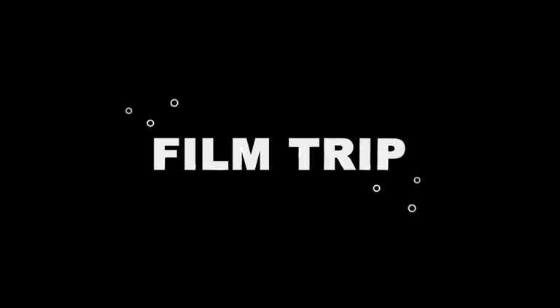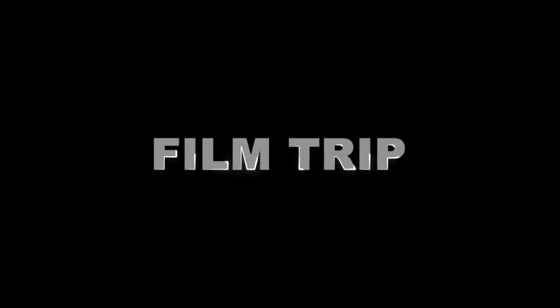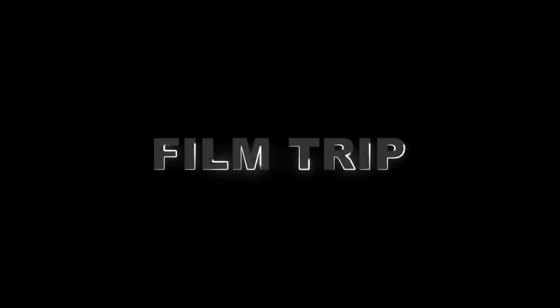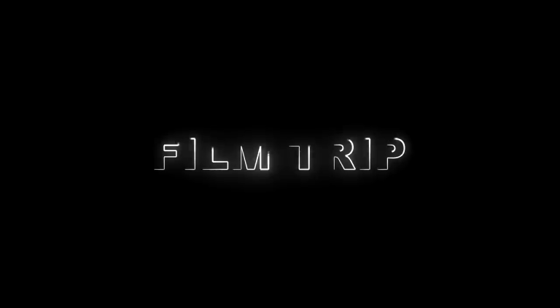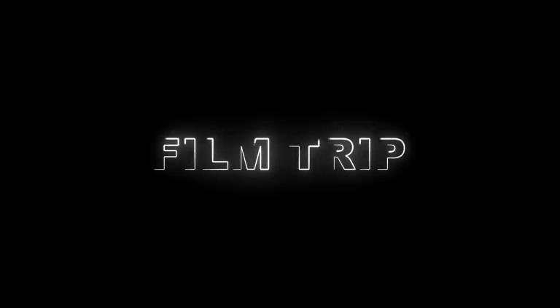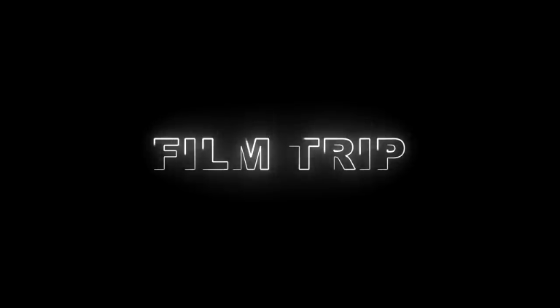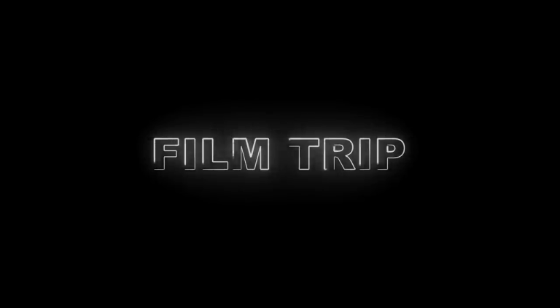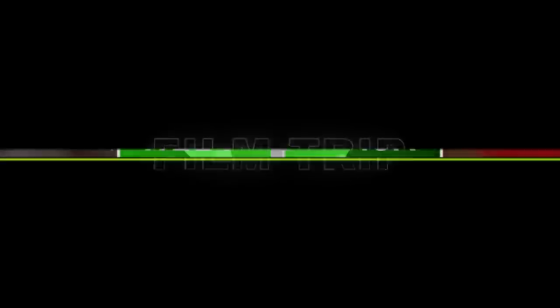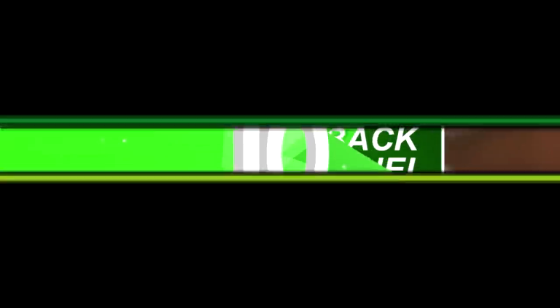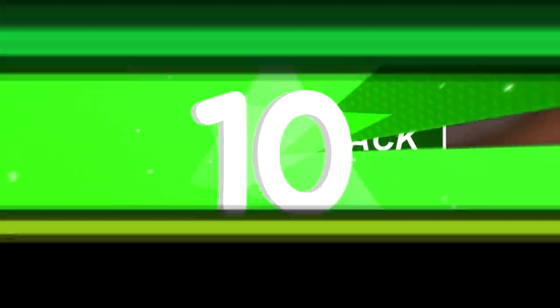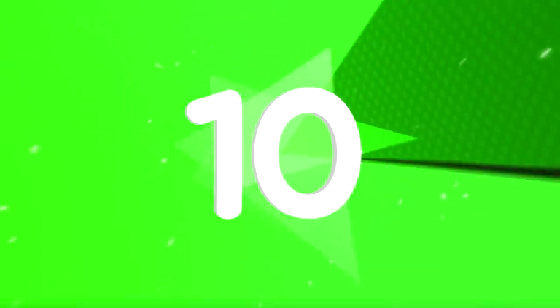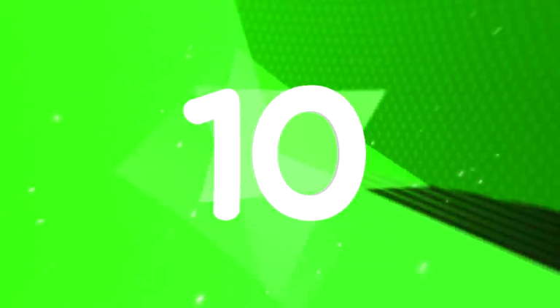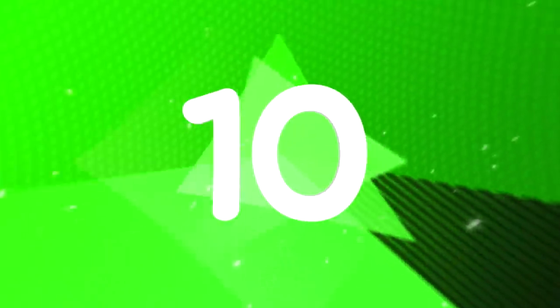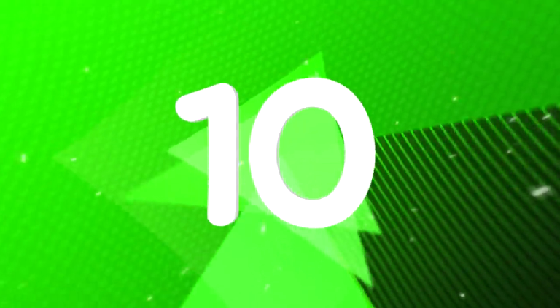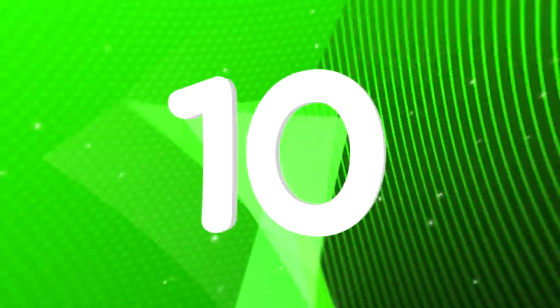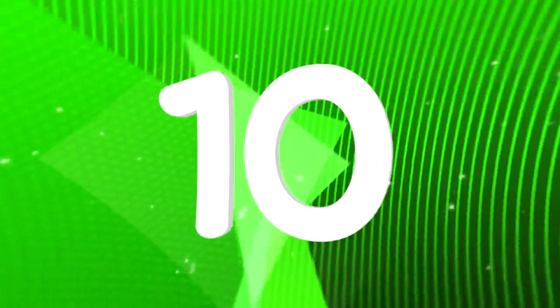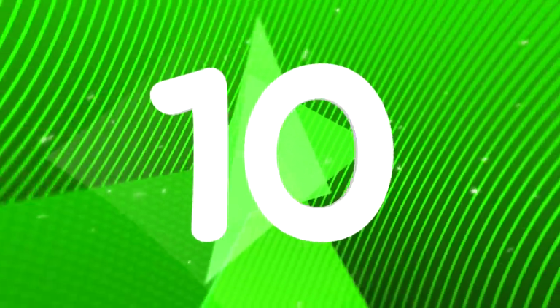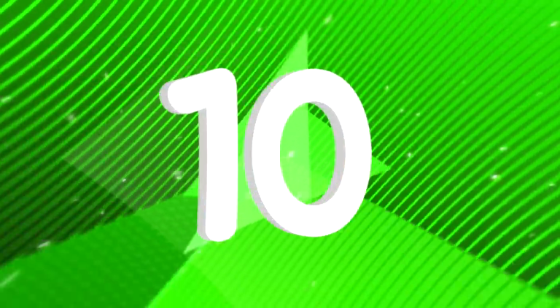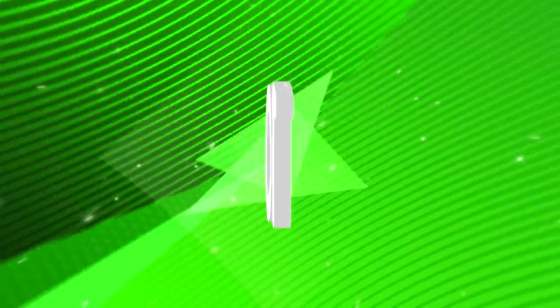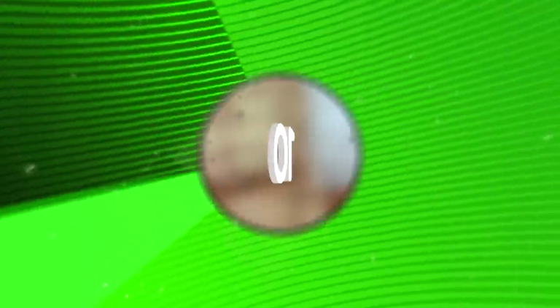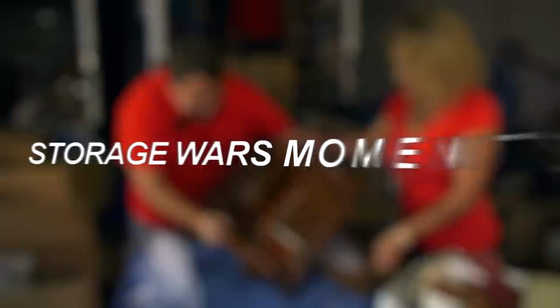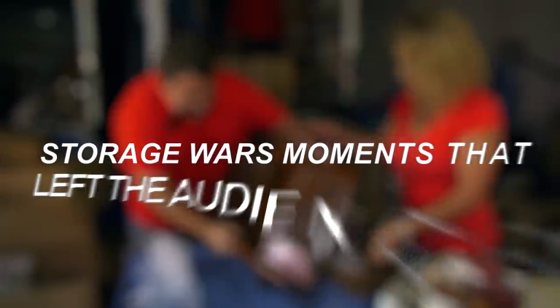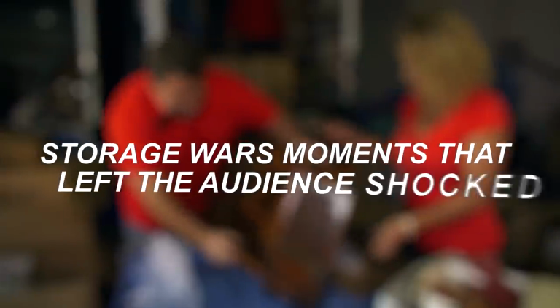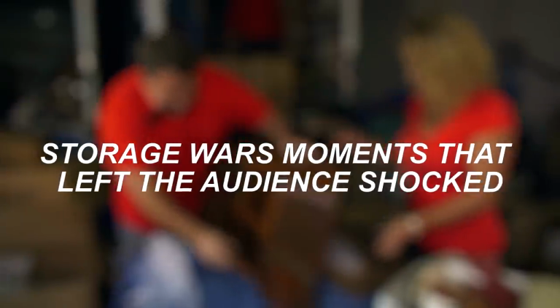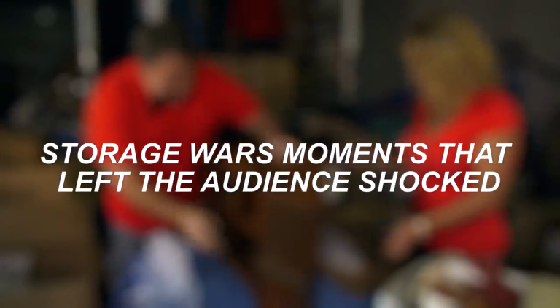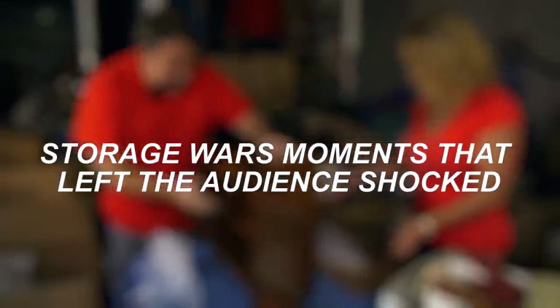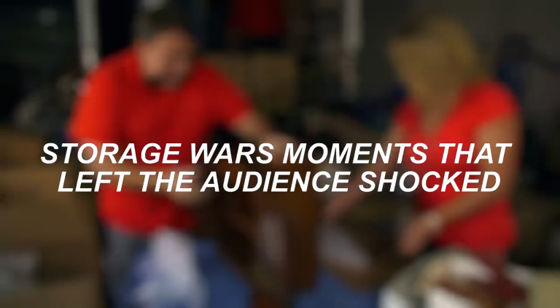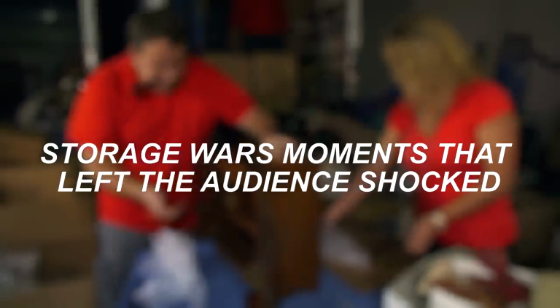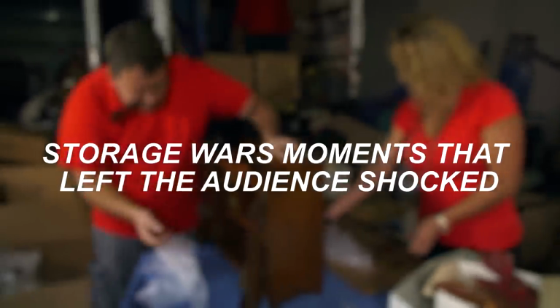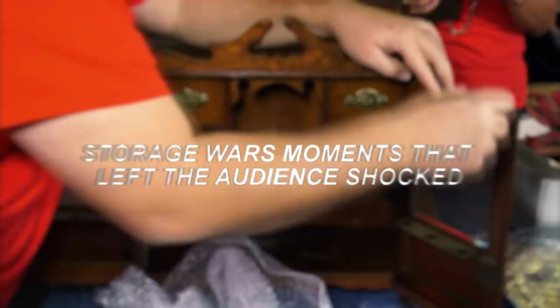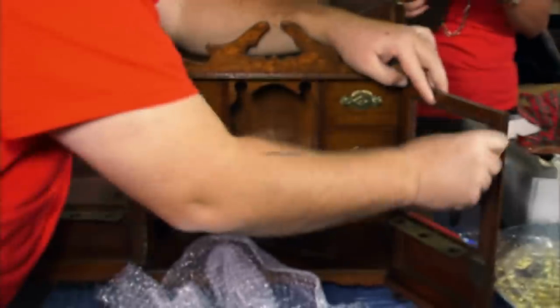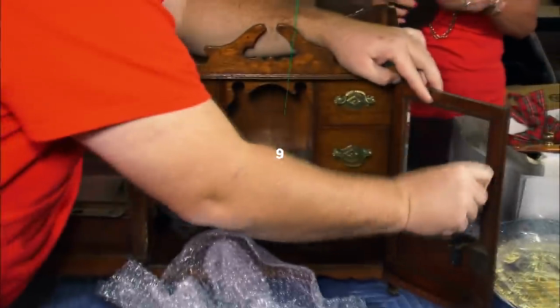Hey there, and welcome back to the channel. In today's video, we're going to be going over 9 Storage Wars moments that left the audience shocked.